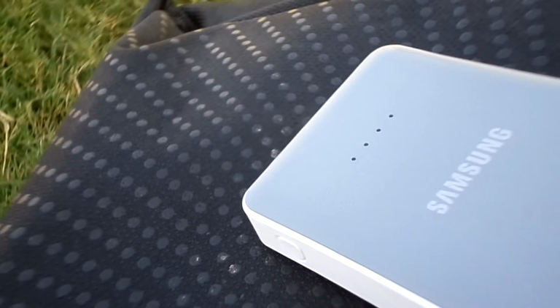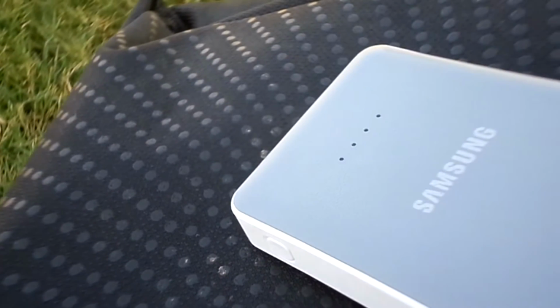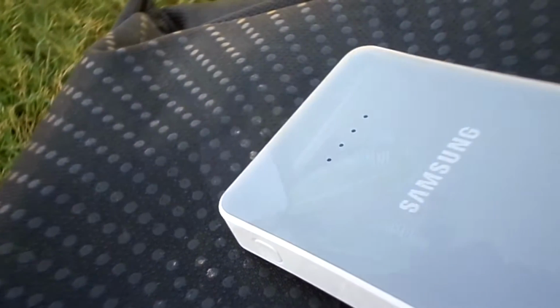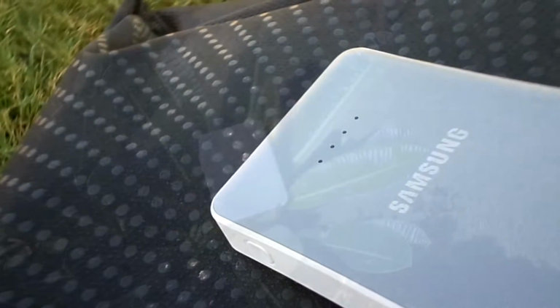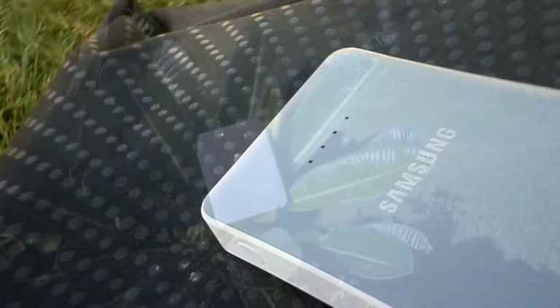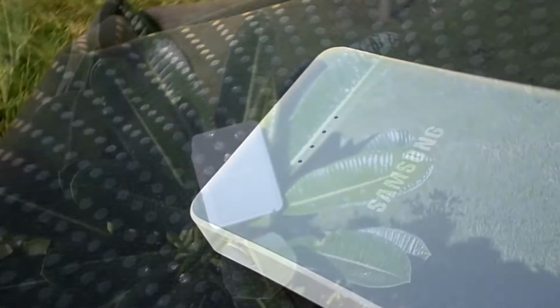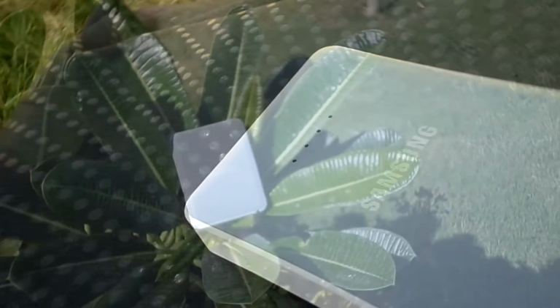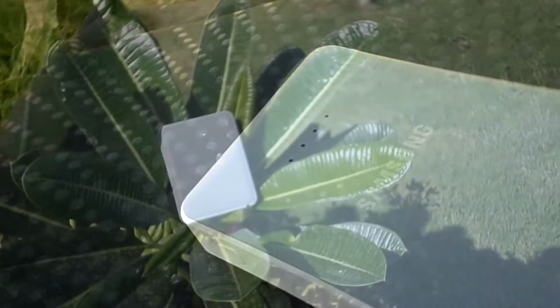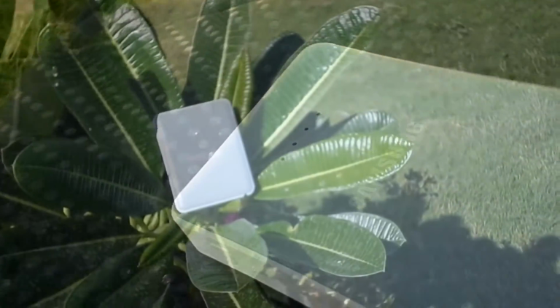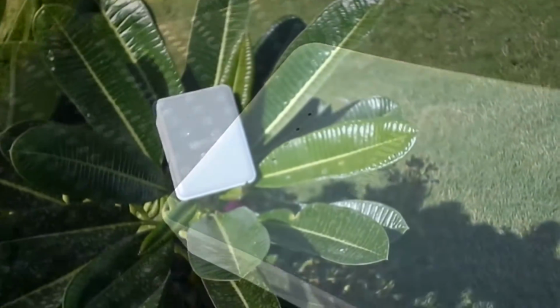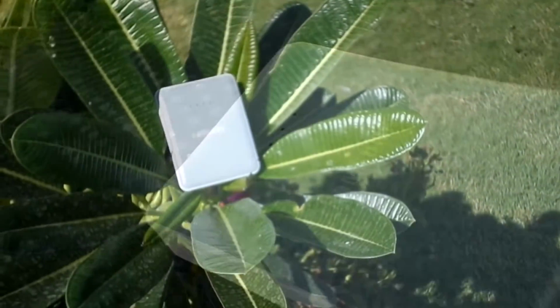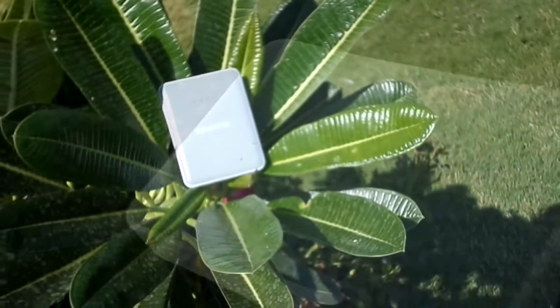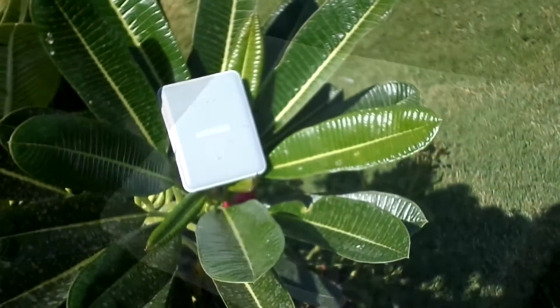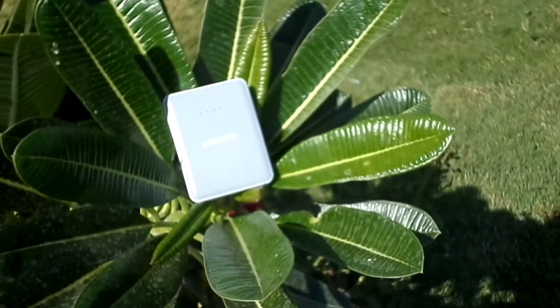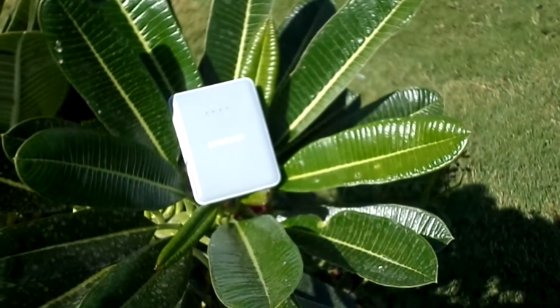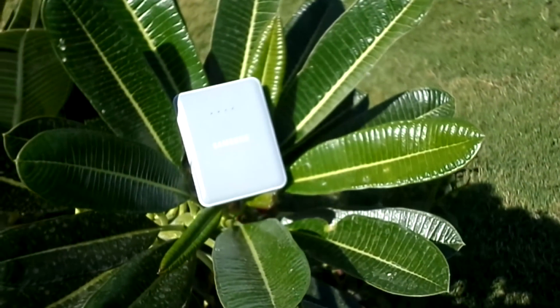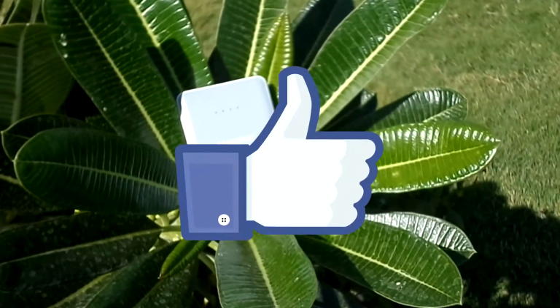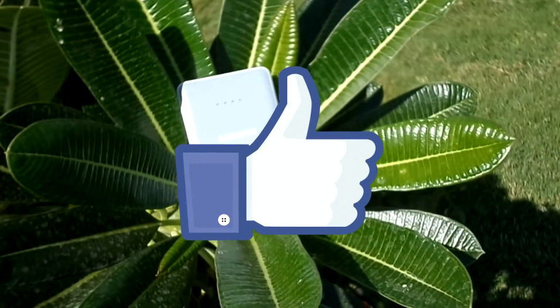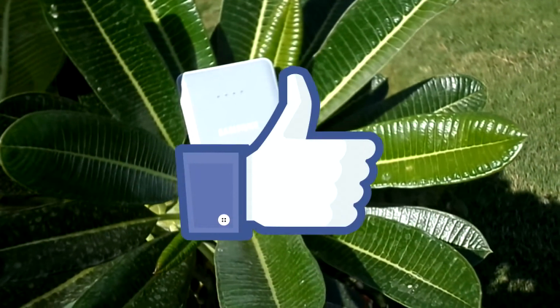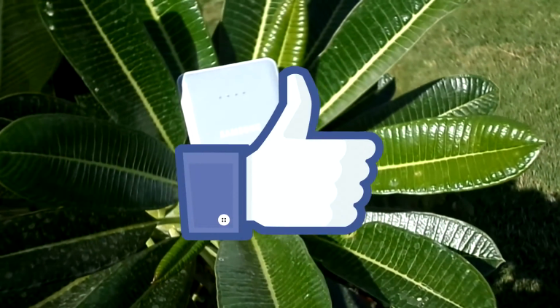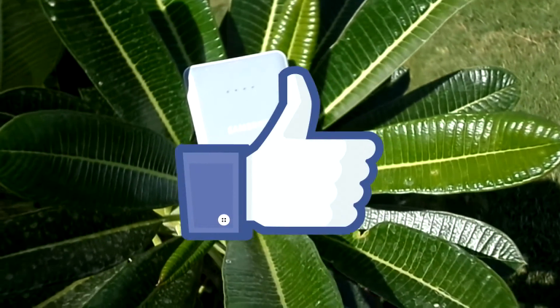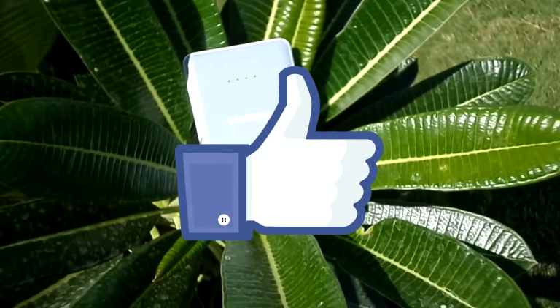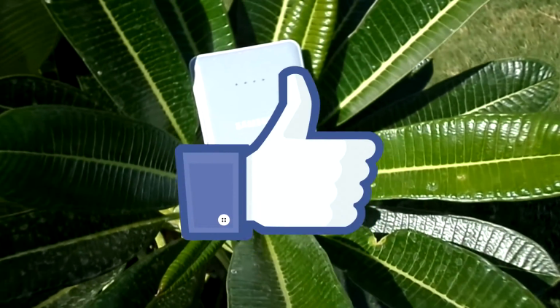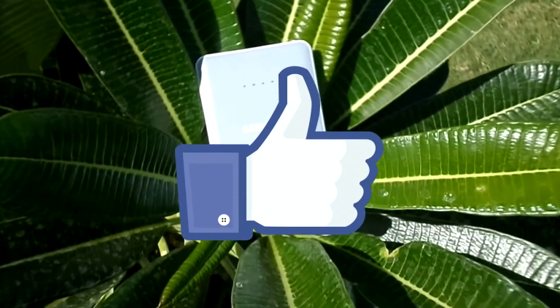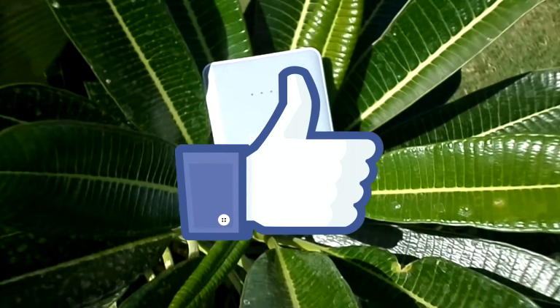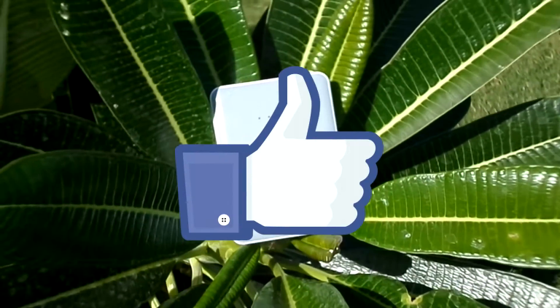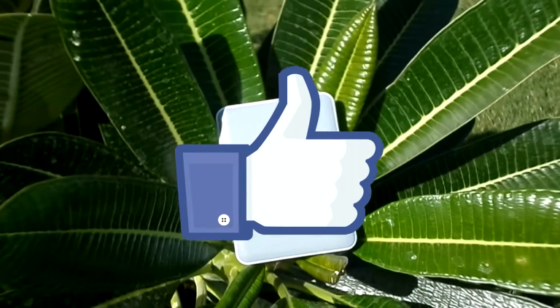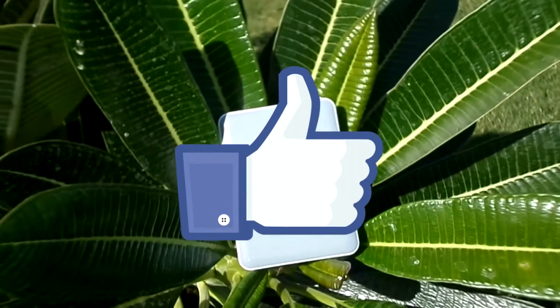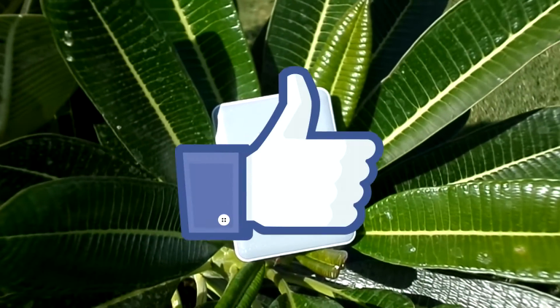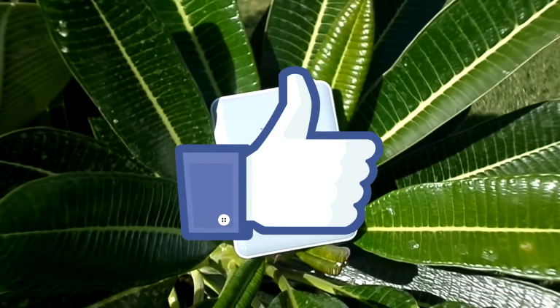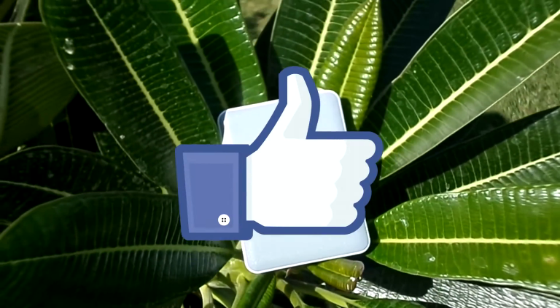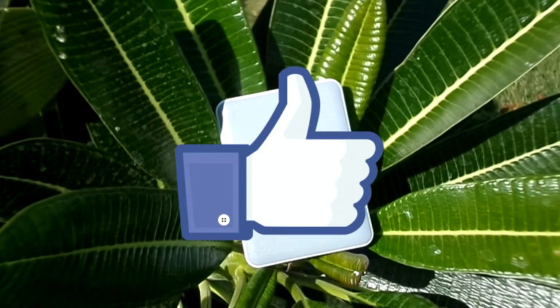So before we begin, let's see if we can break 10 likes for this video, and that being said, let's get started.